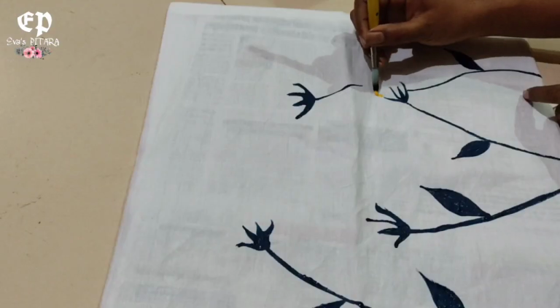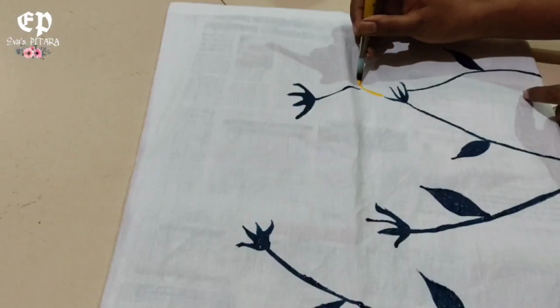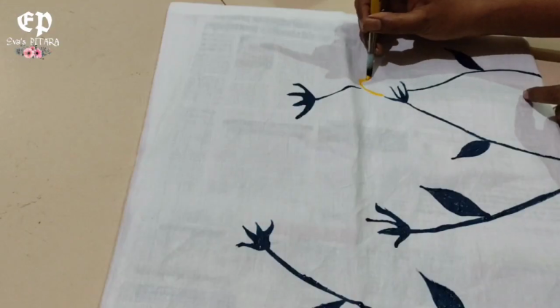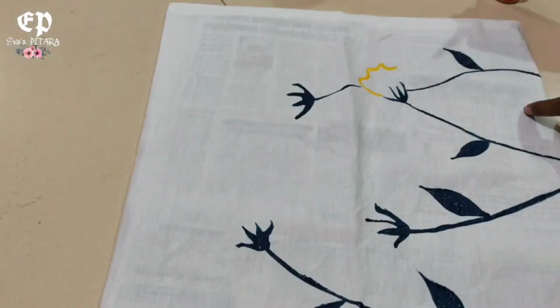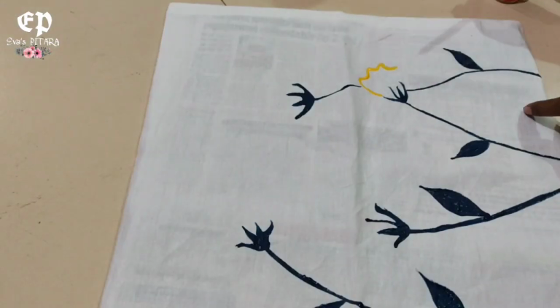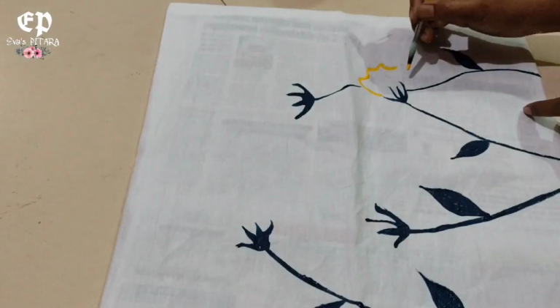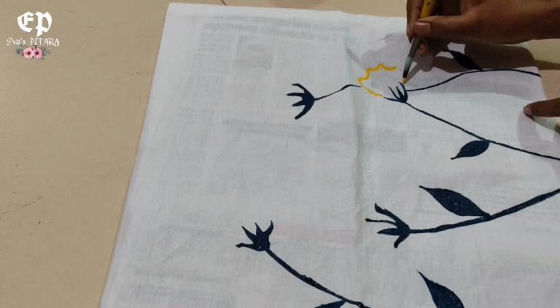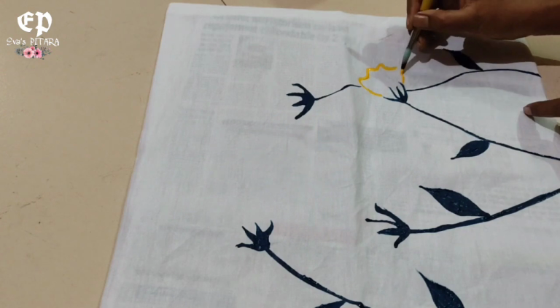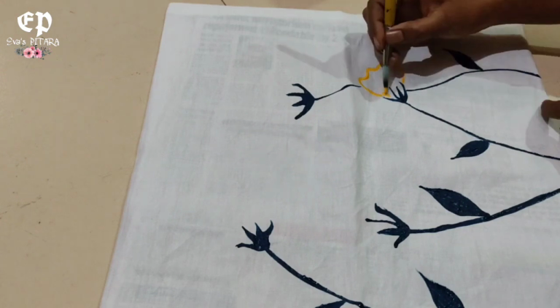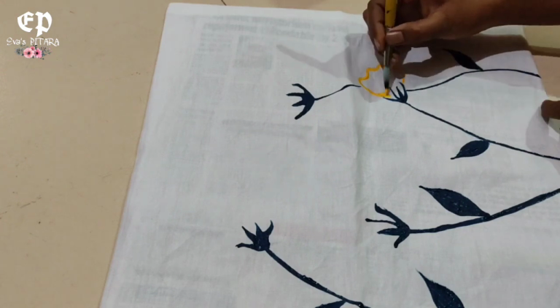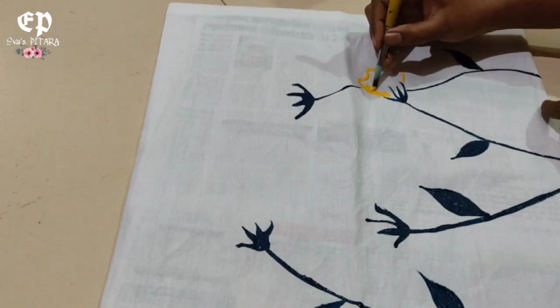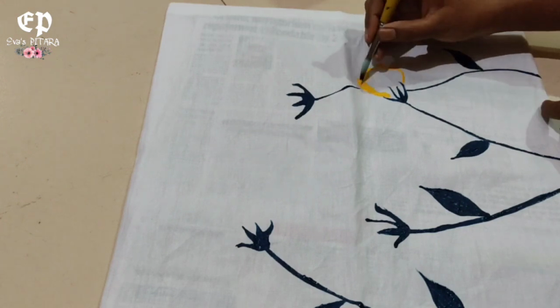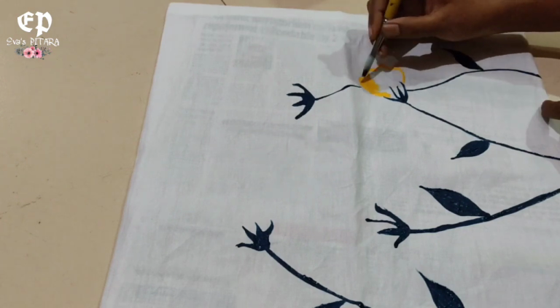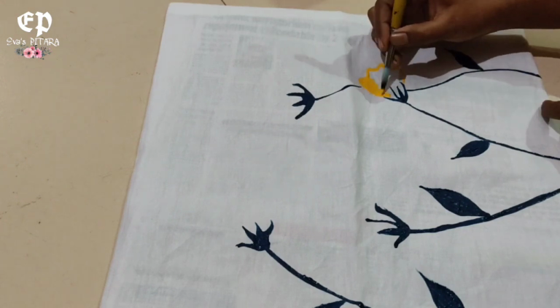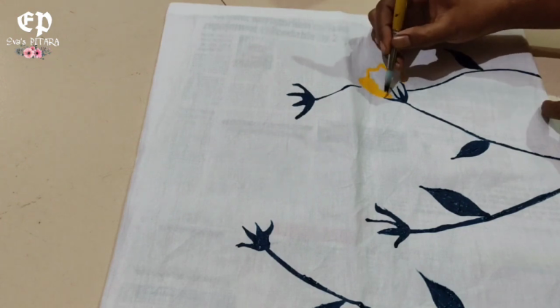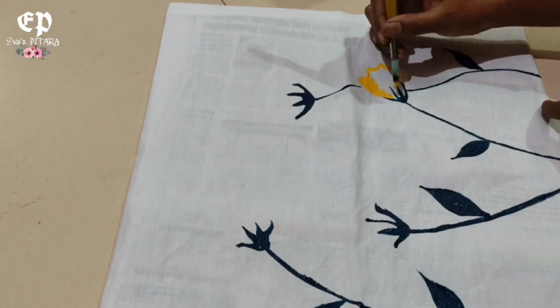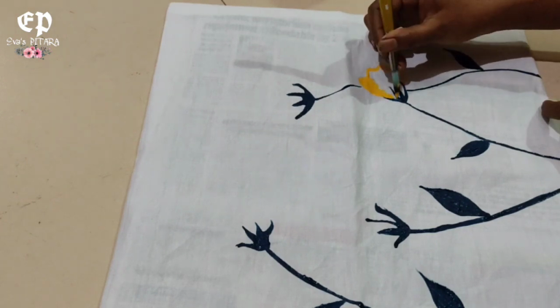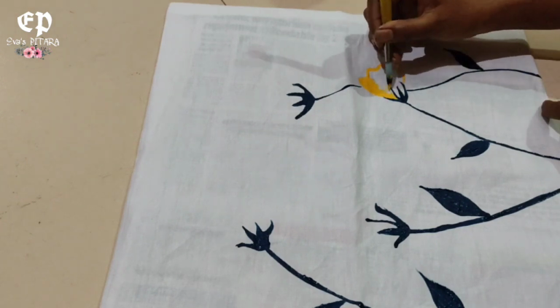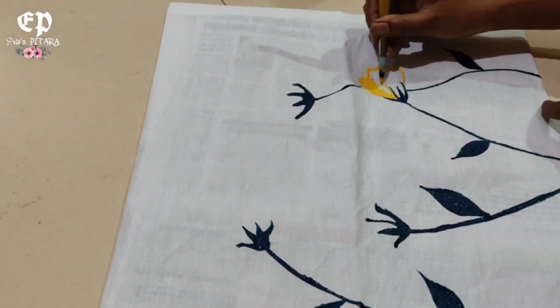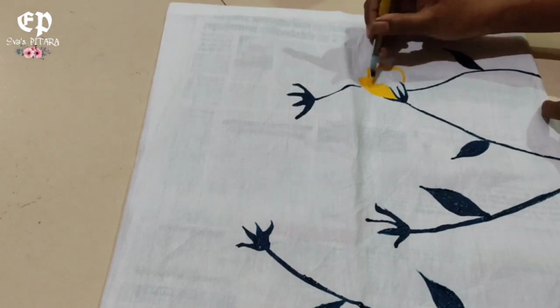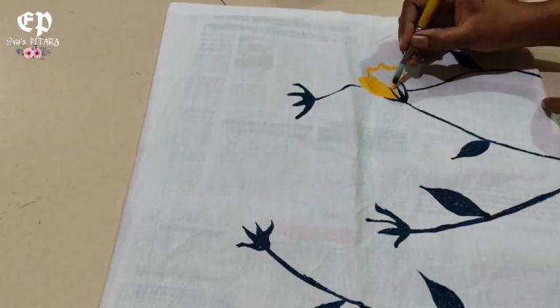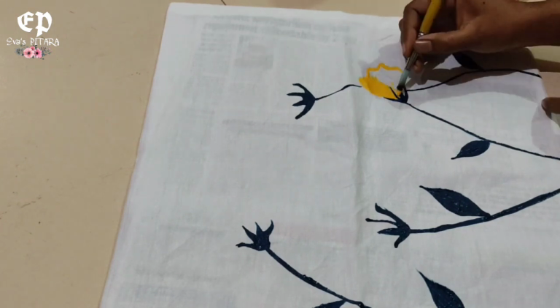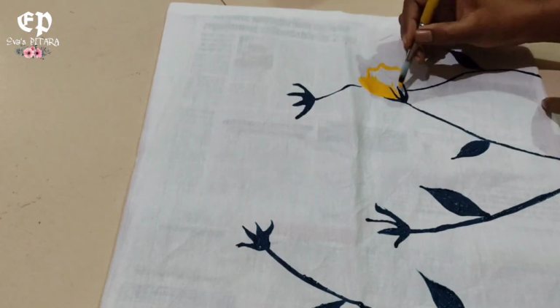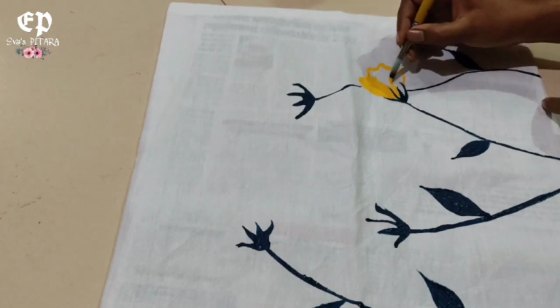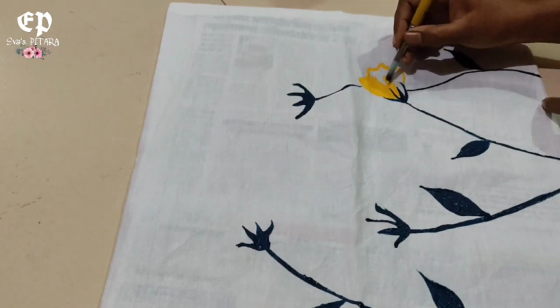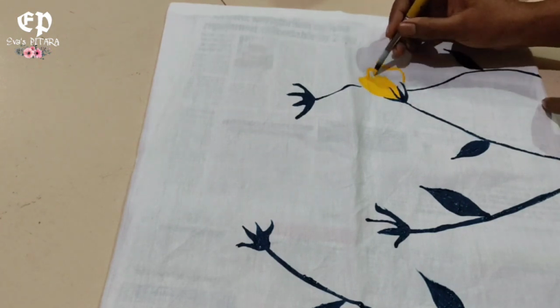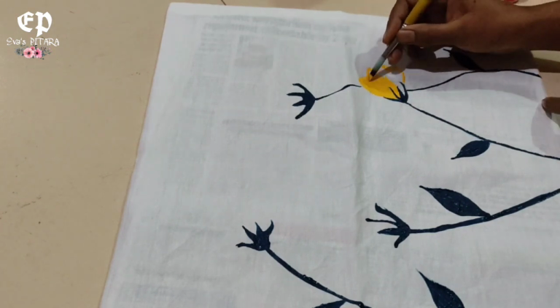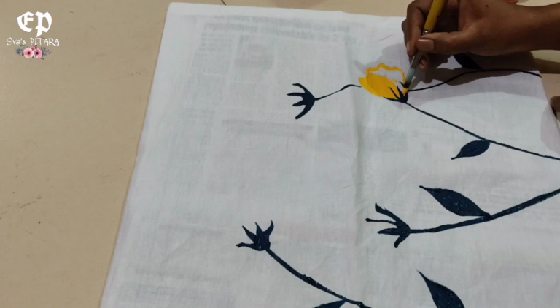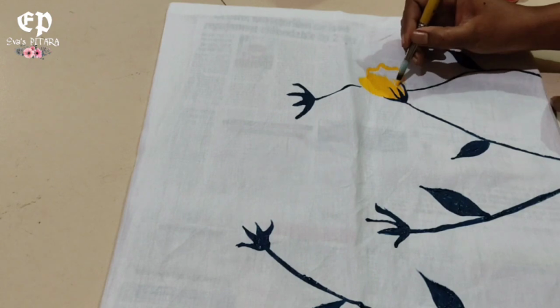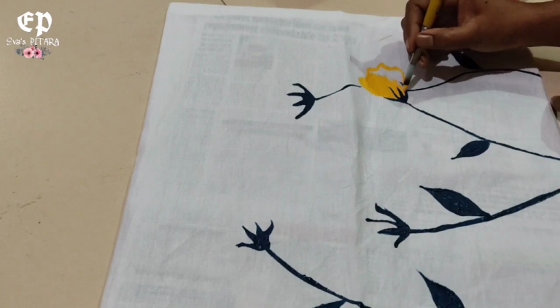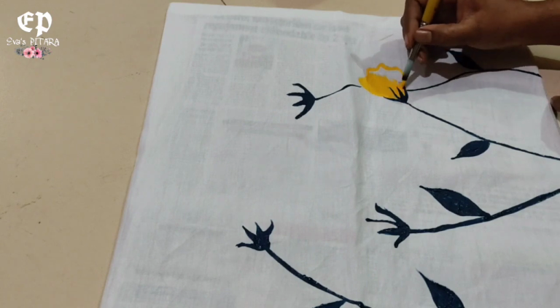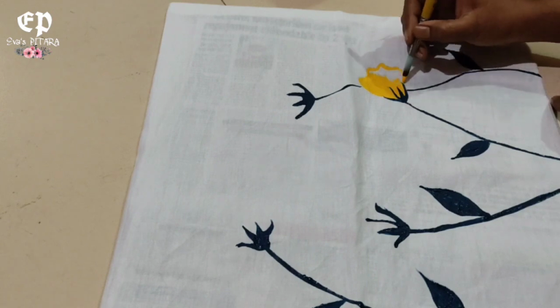When you paint fabric, let it dry for 24 hours. After drying, iron it from the back side before using it.